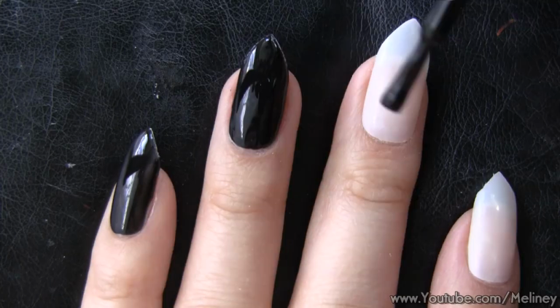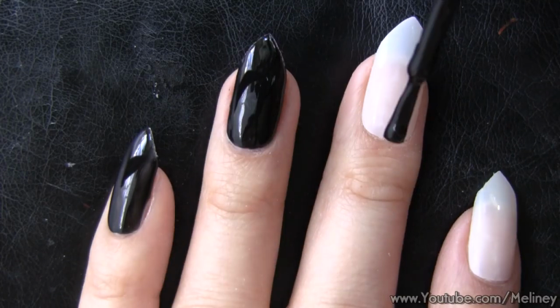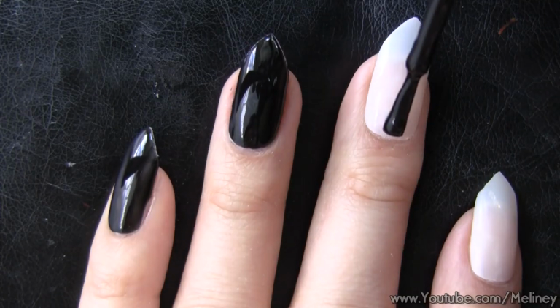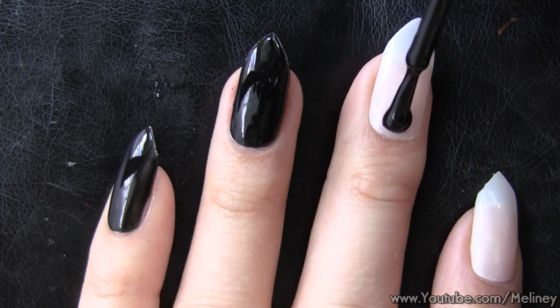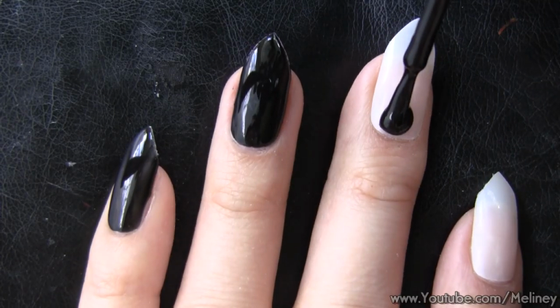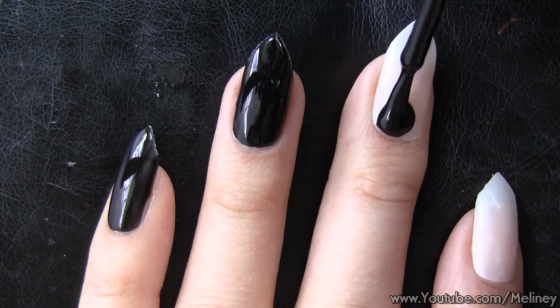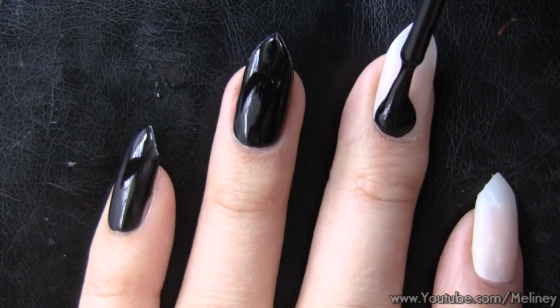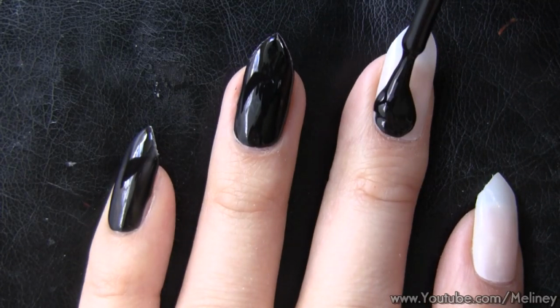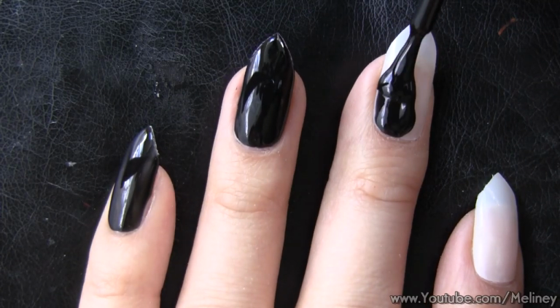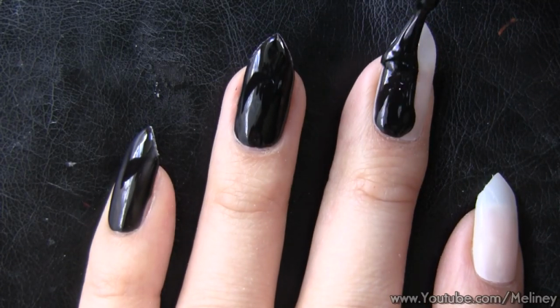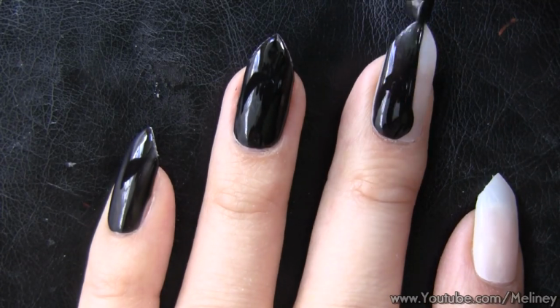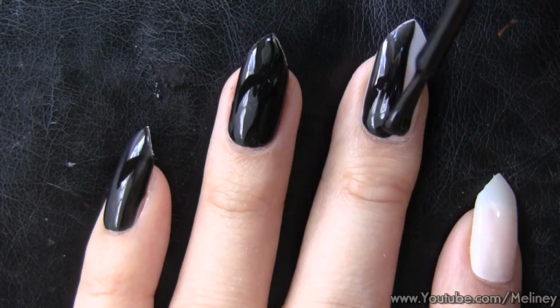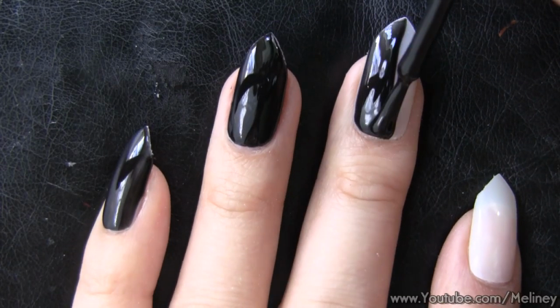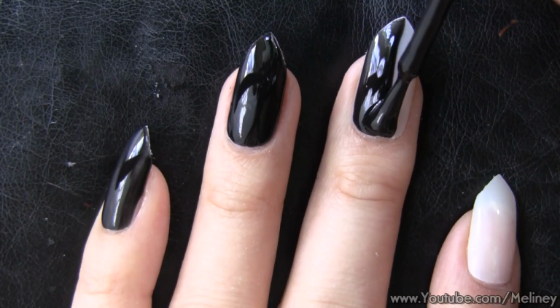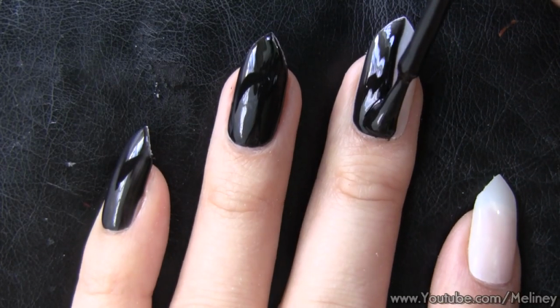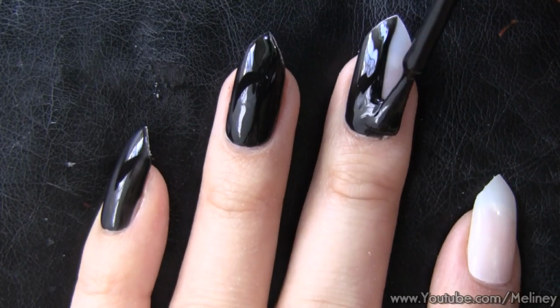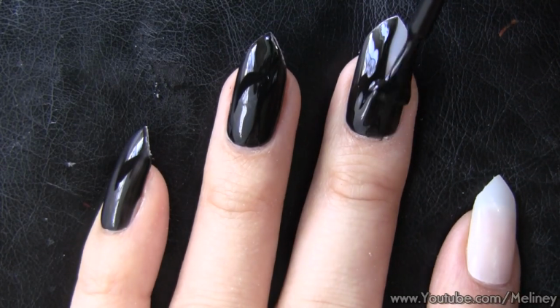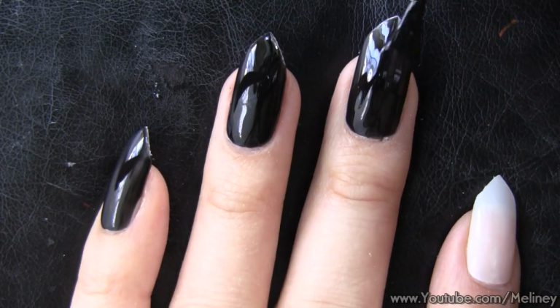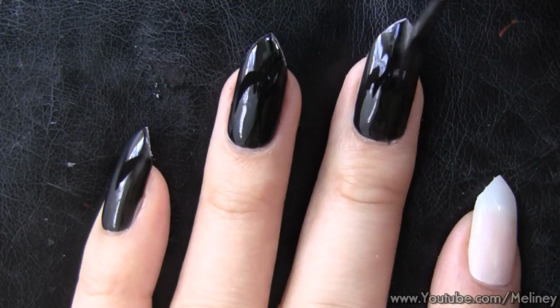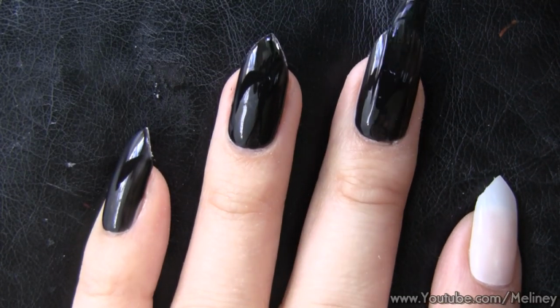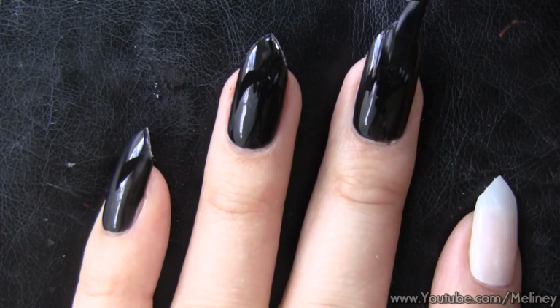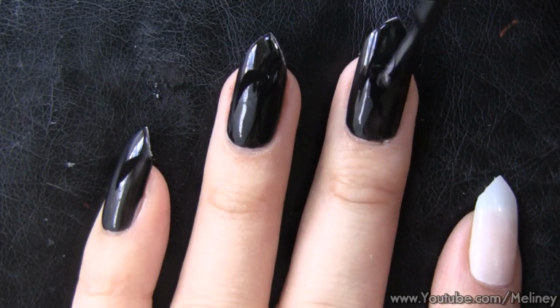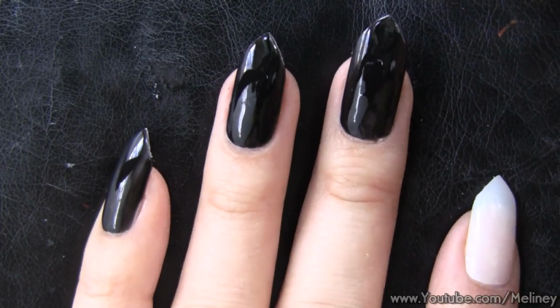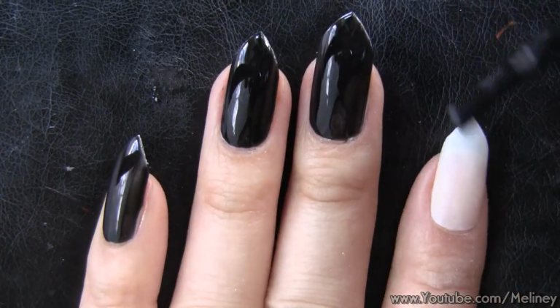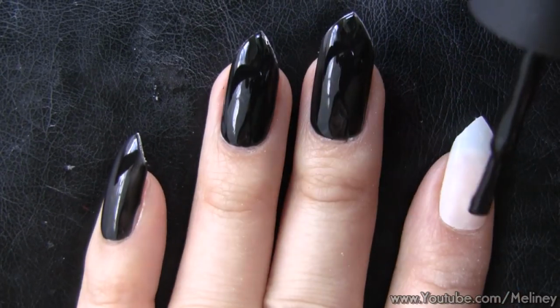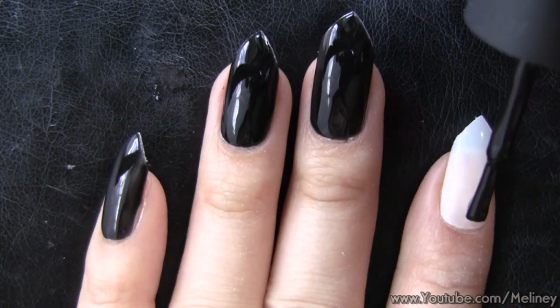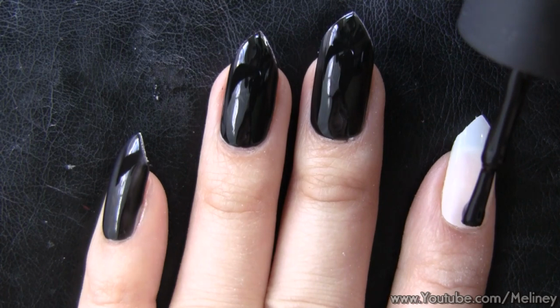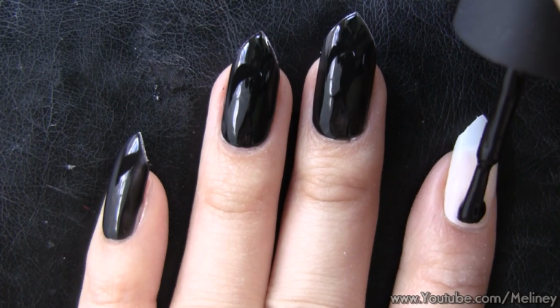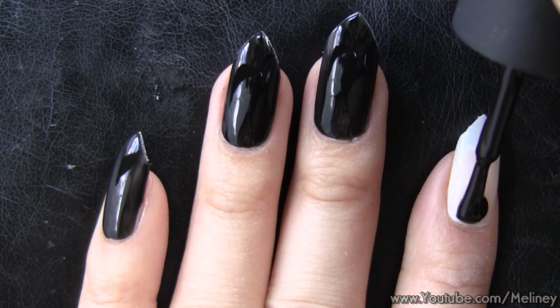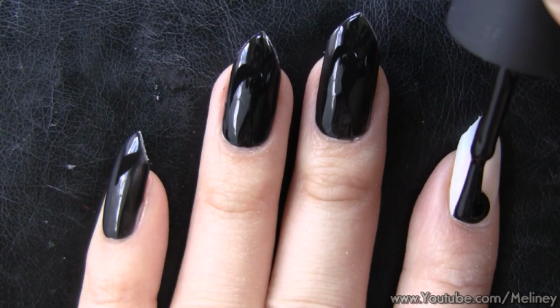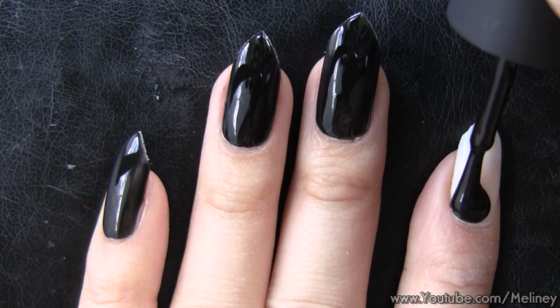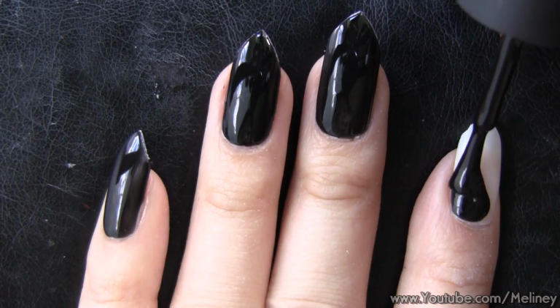You can leave the nail as it is, or paint on a coat of nail polish to give it some color or to match your costume.